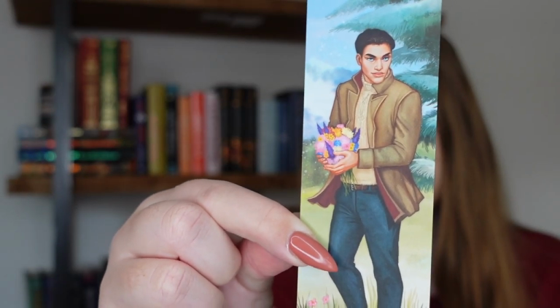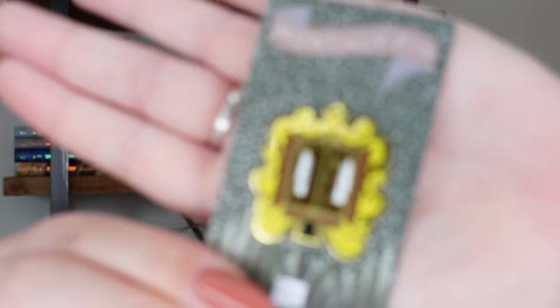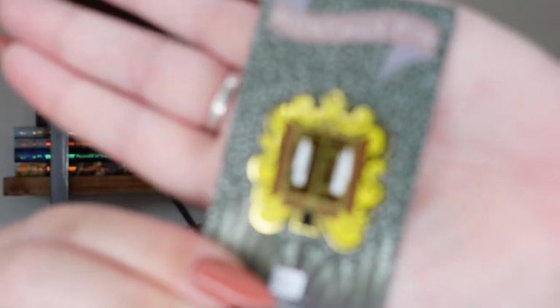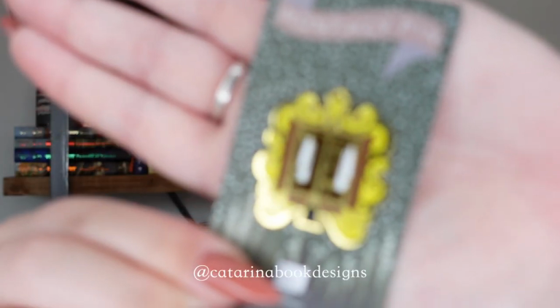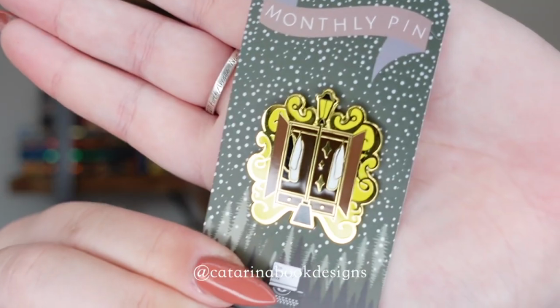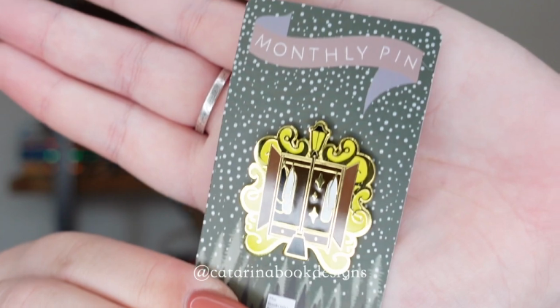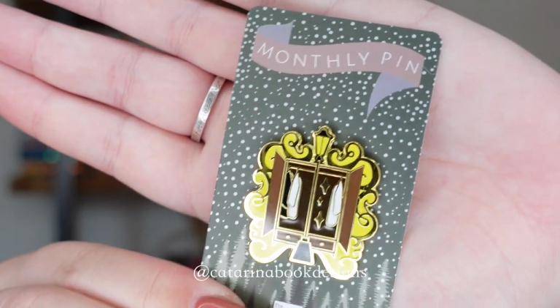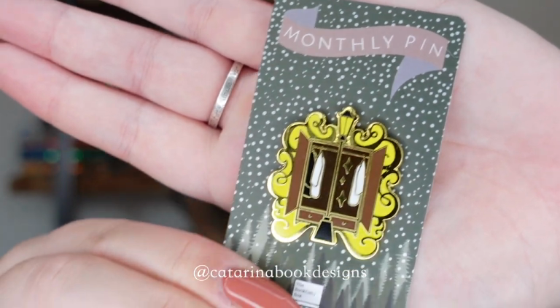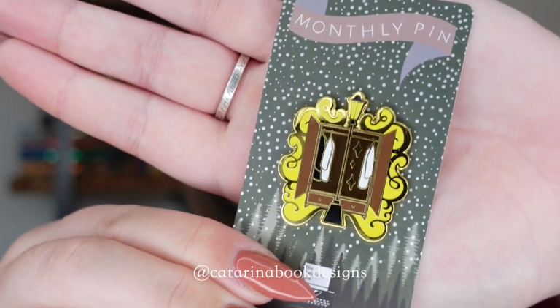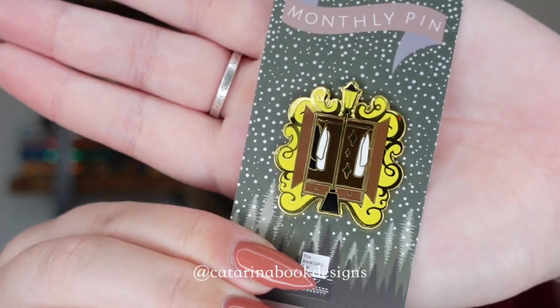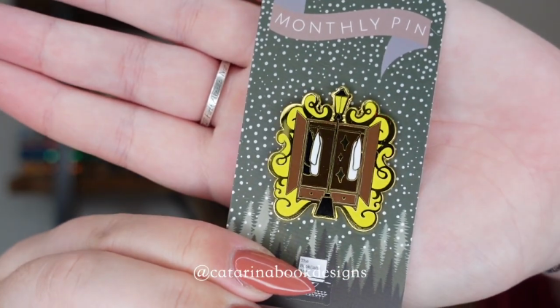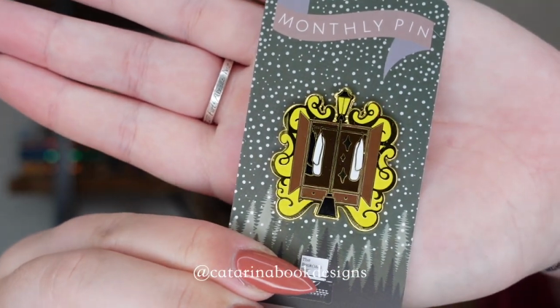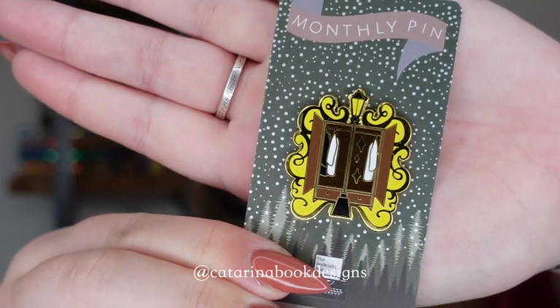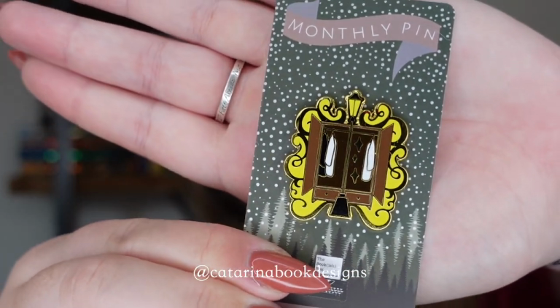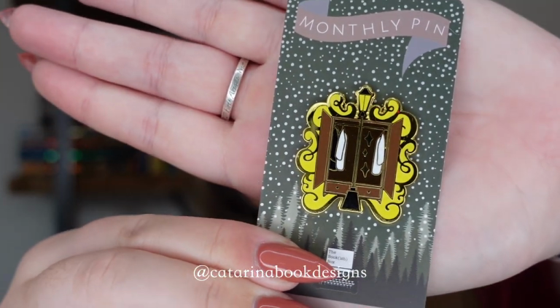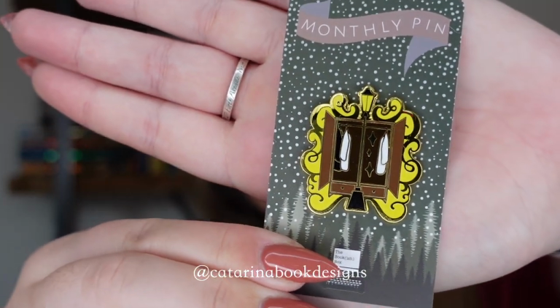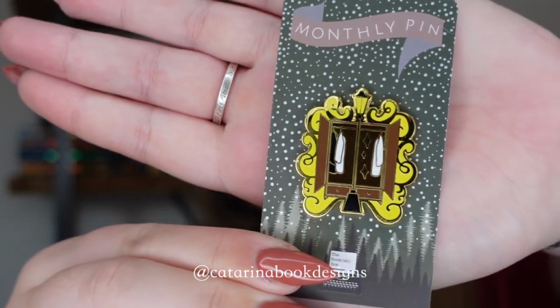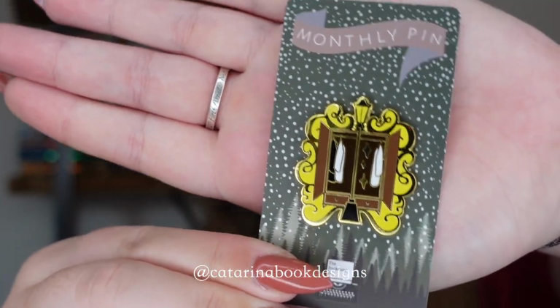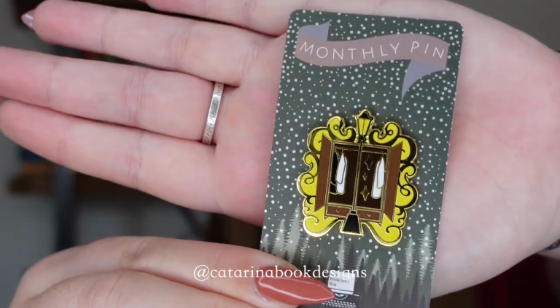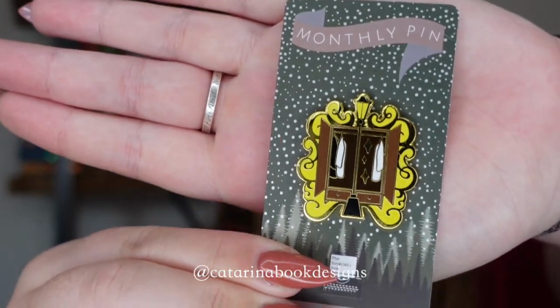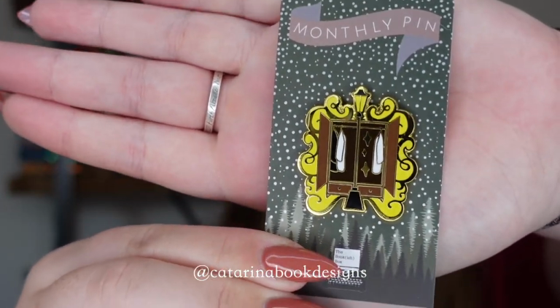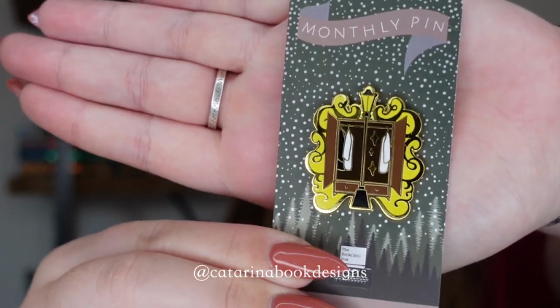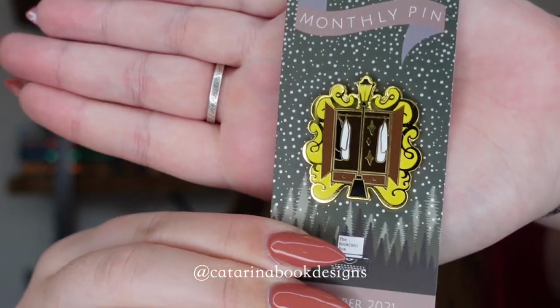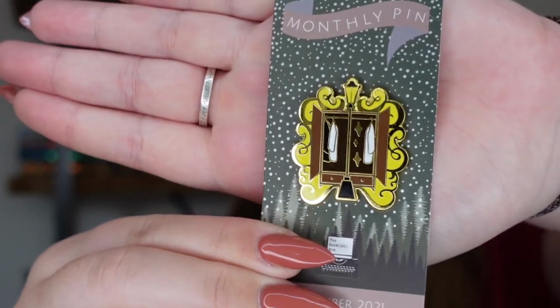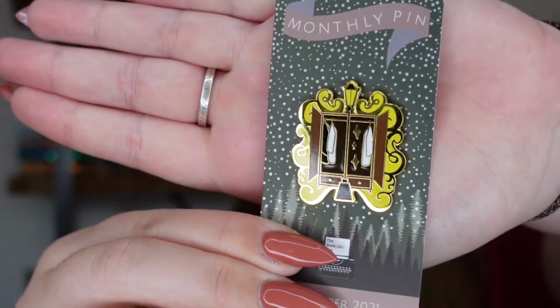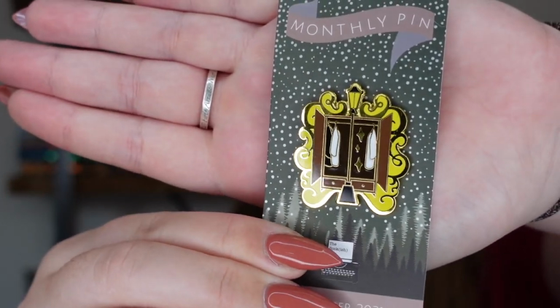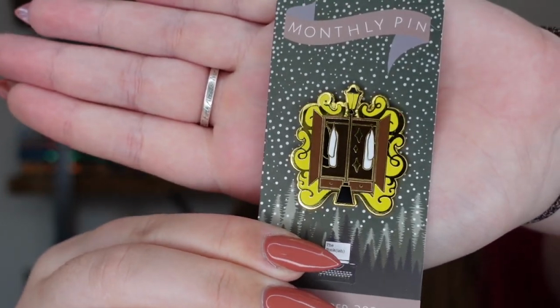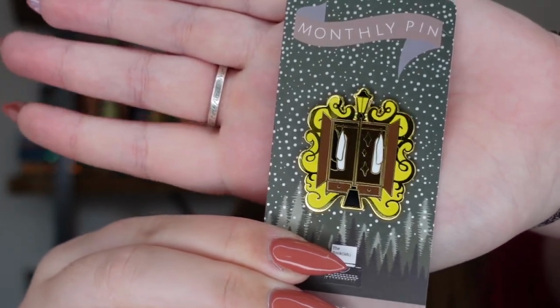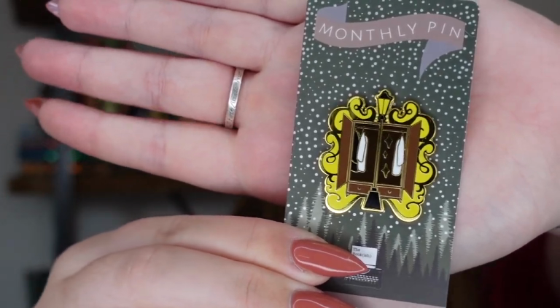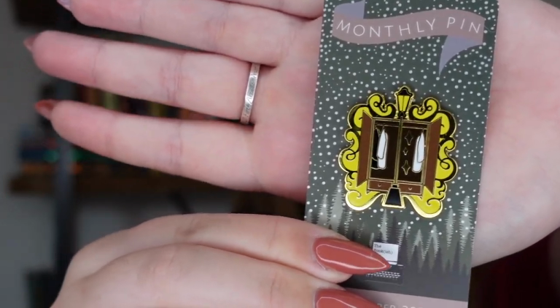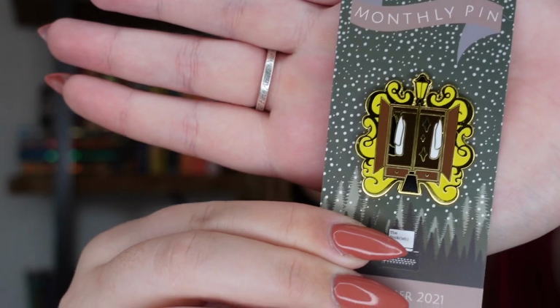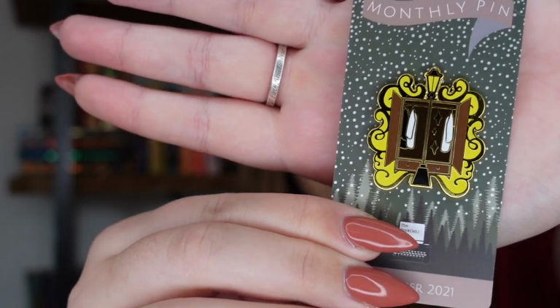Next up we have this gorgeous pin. This is designed by Katerina Book Designs and is inspired by Narnia.